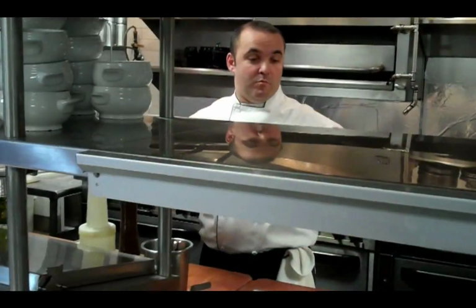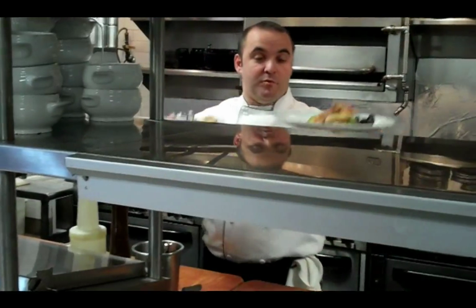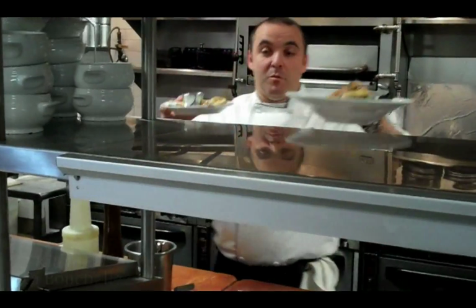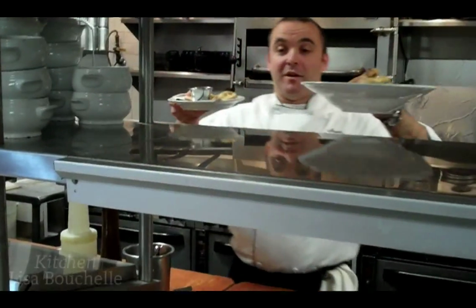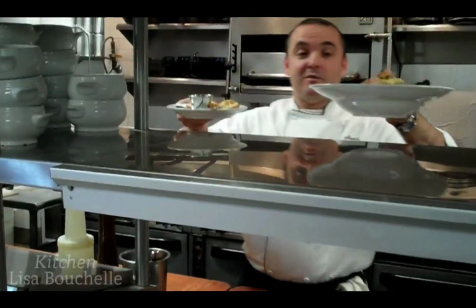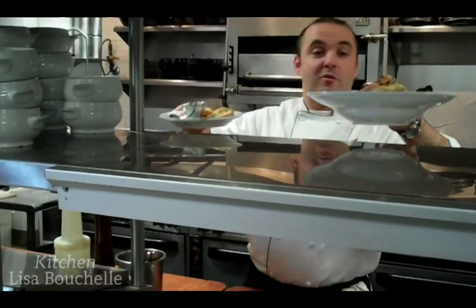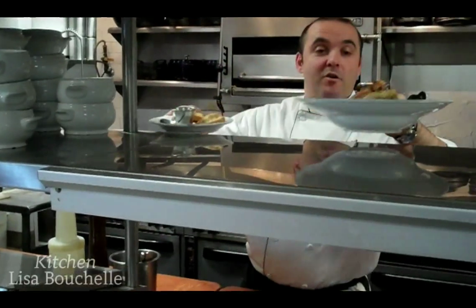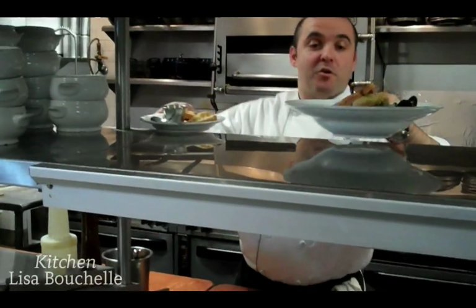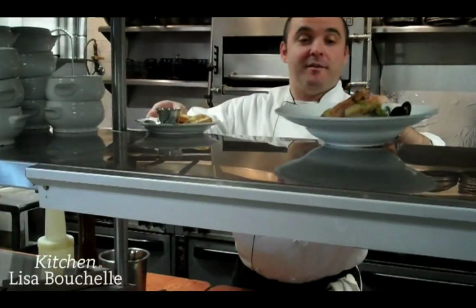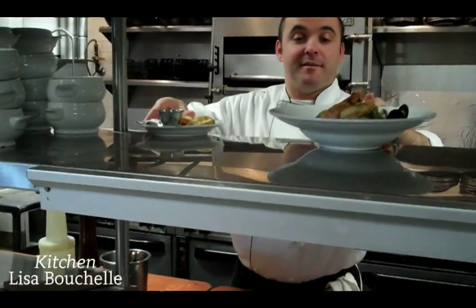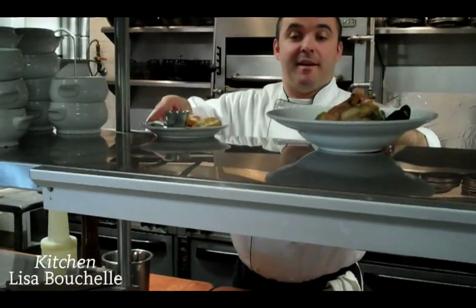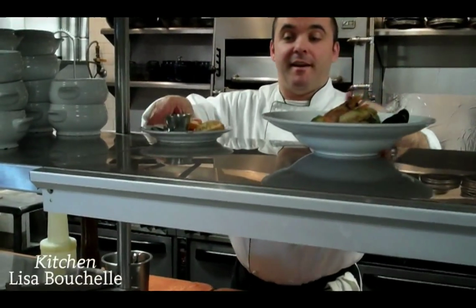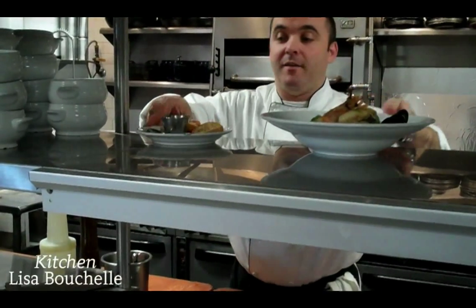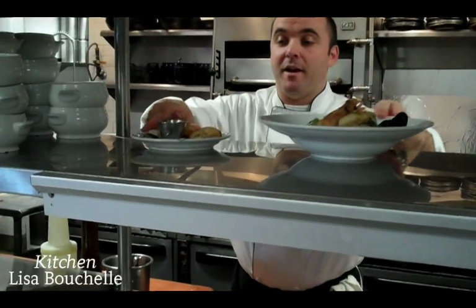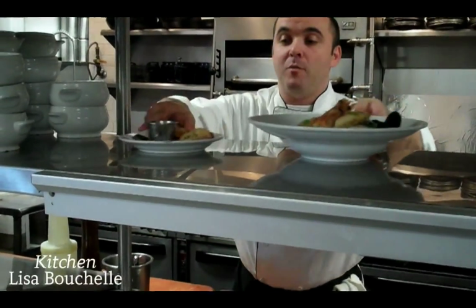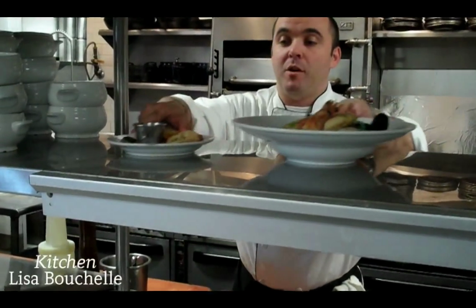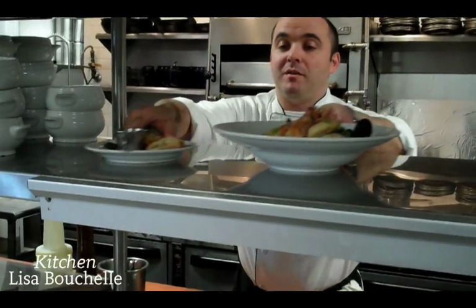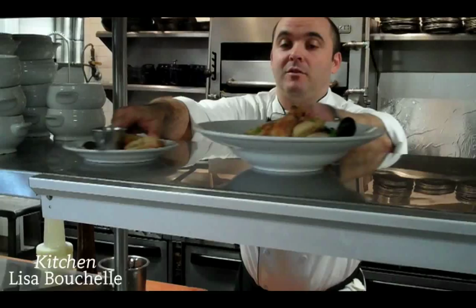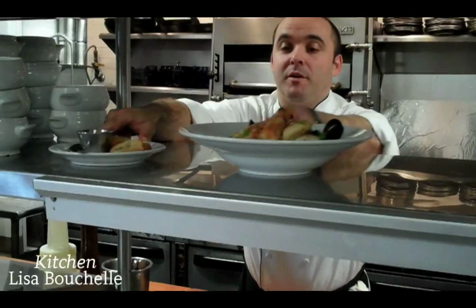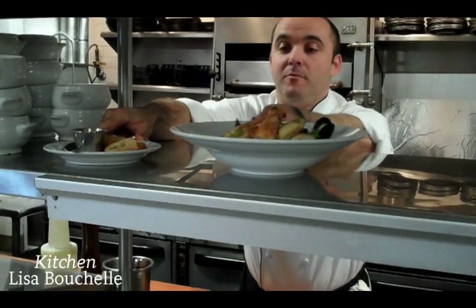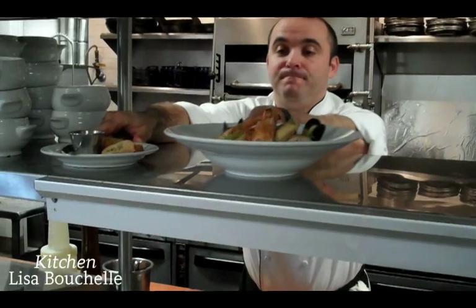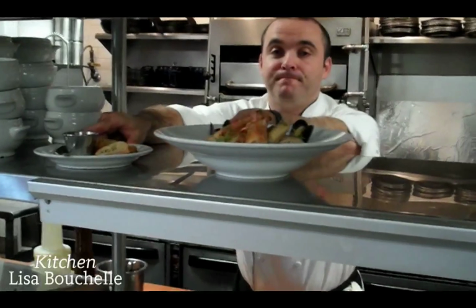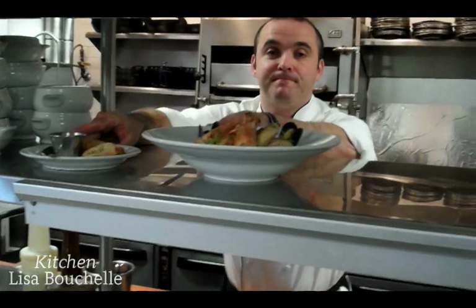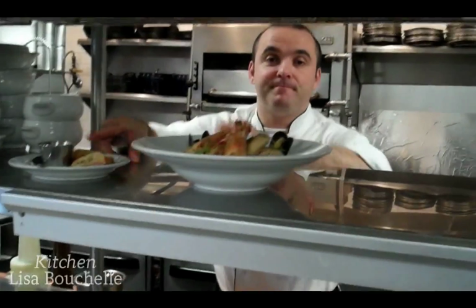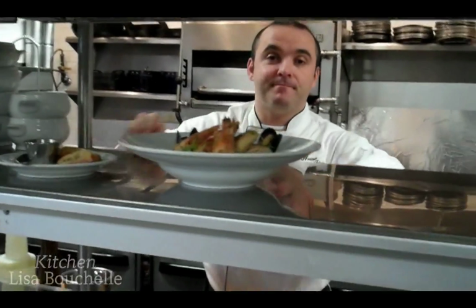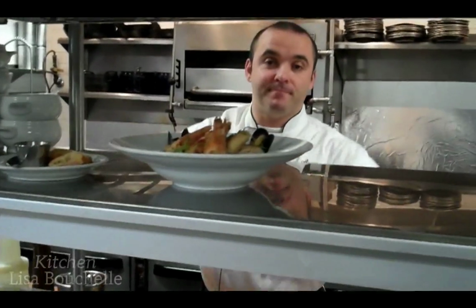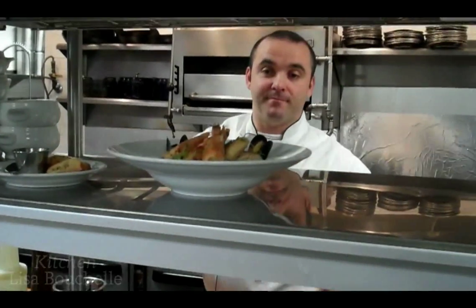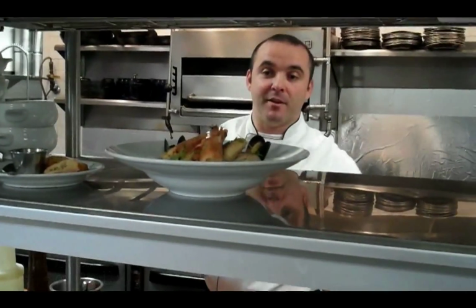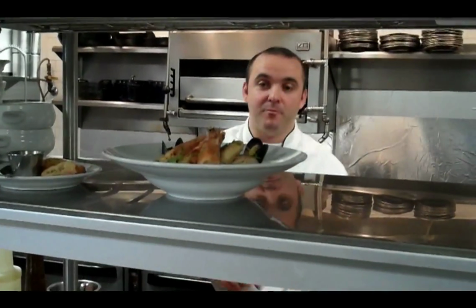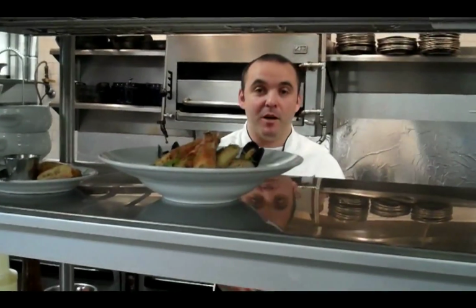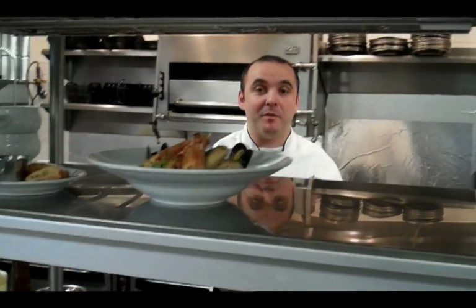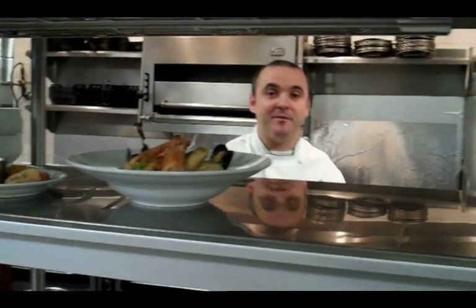I hope you're going to enjoy it. Thank you, bon appétit.